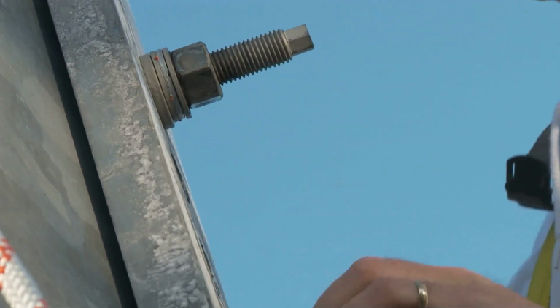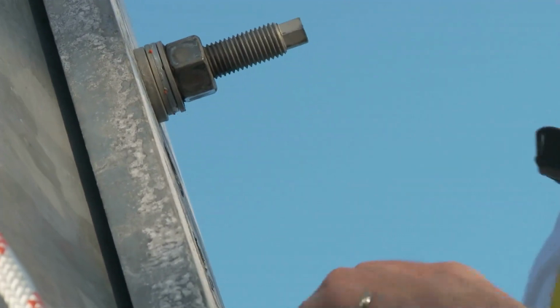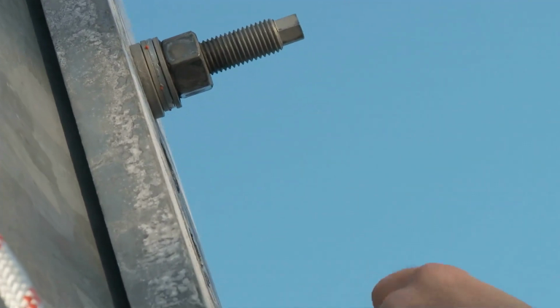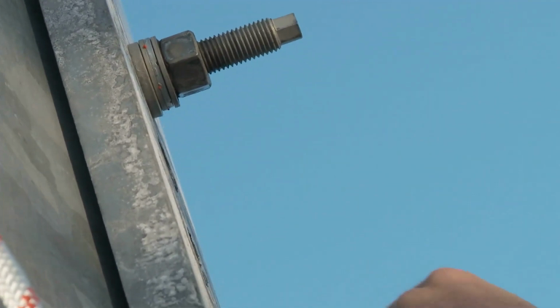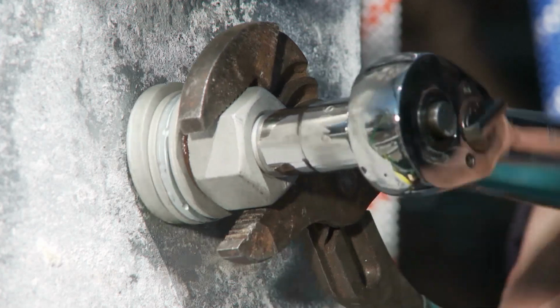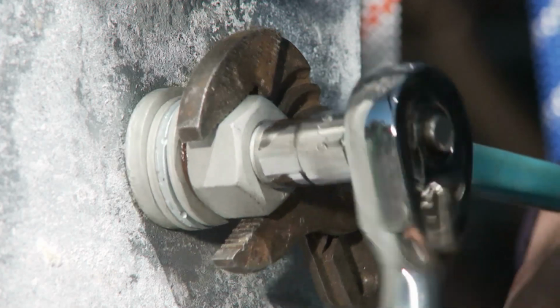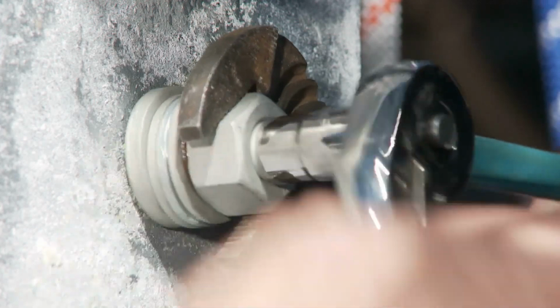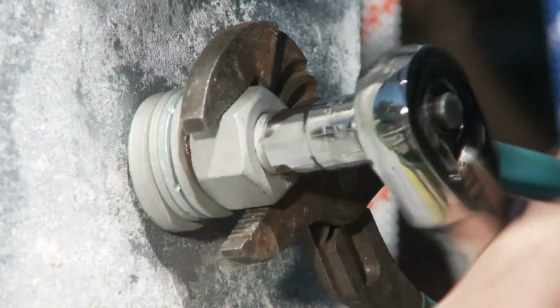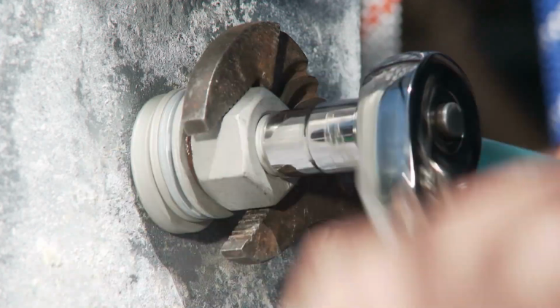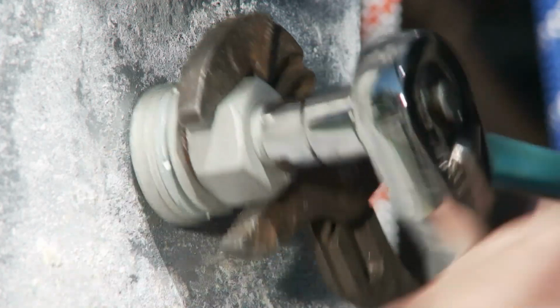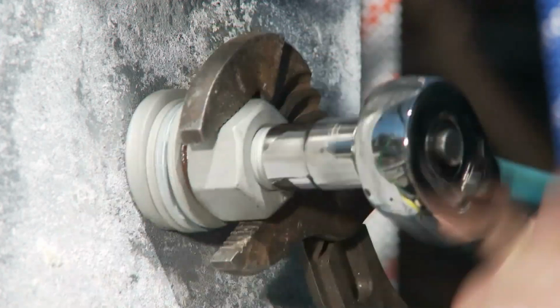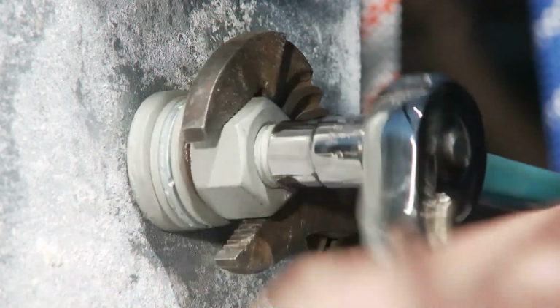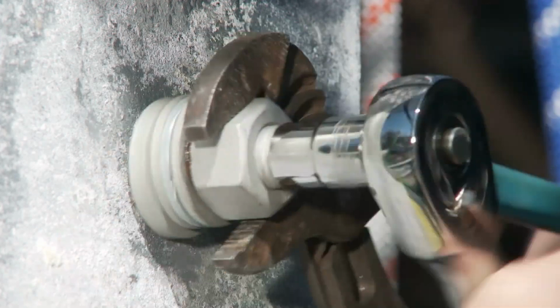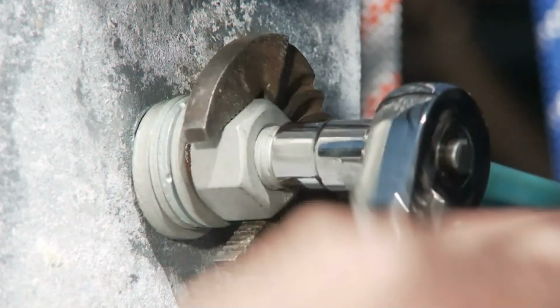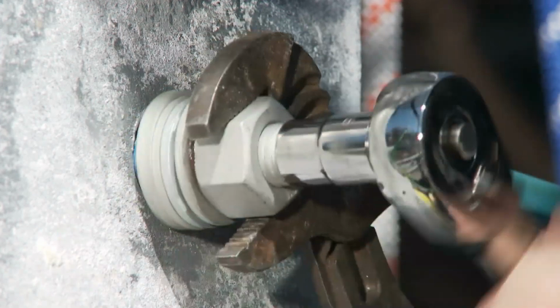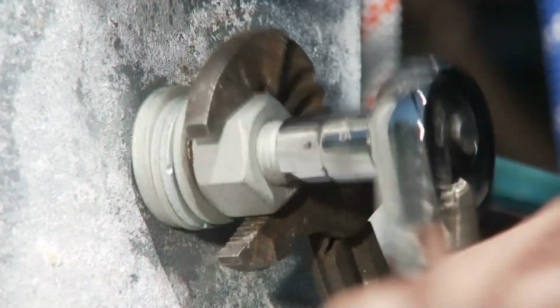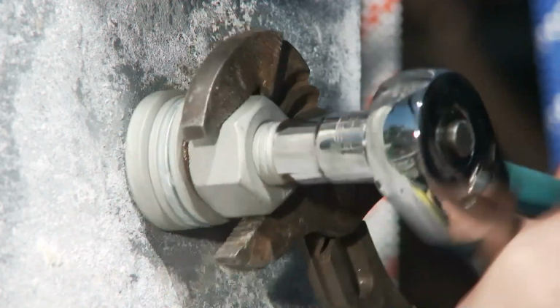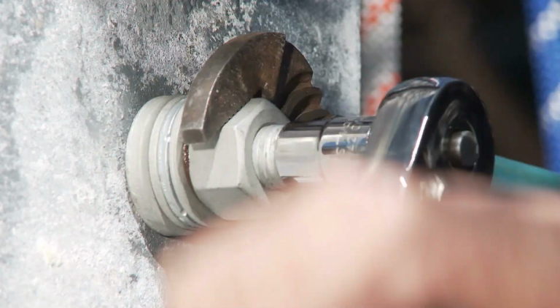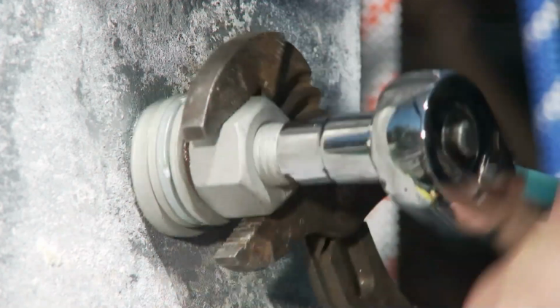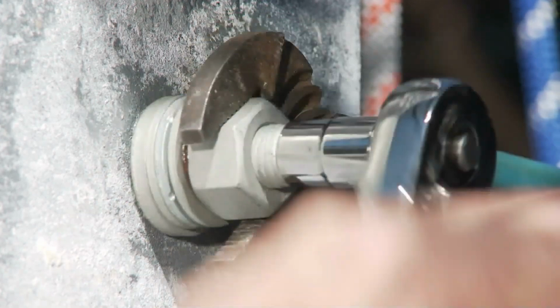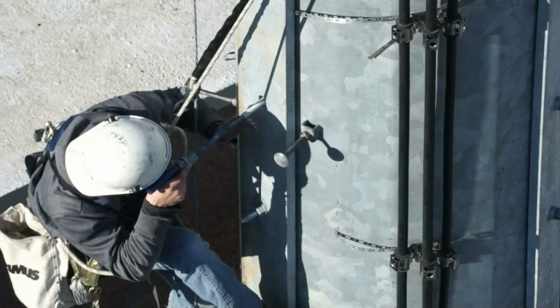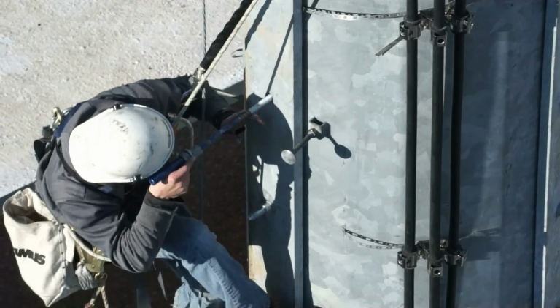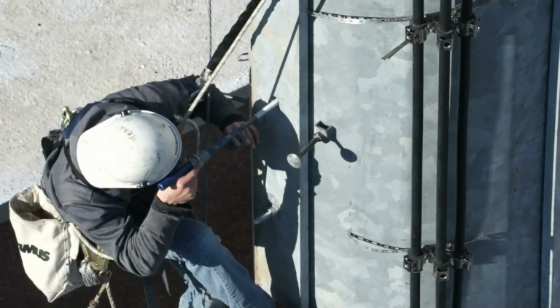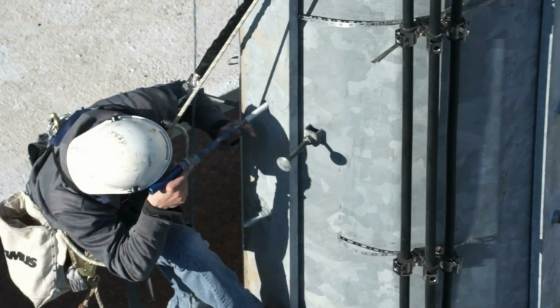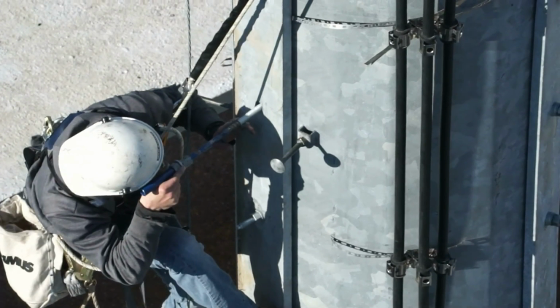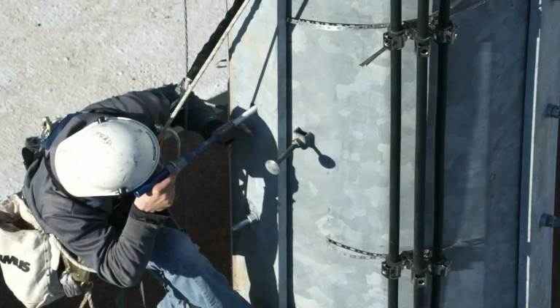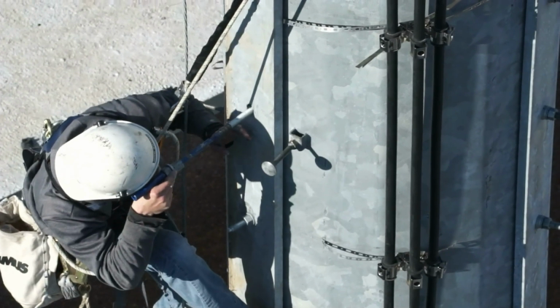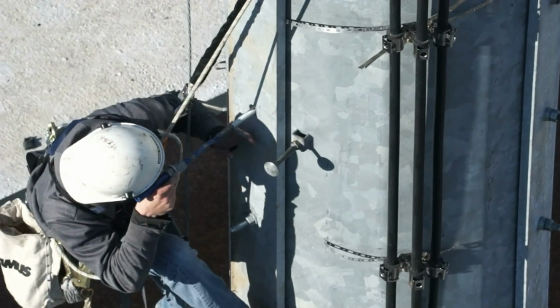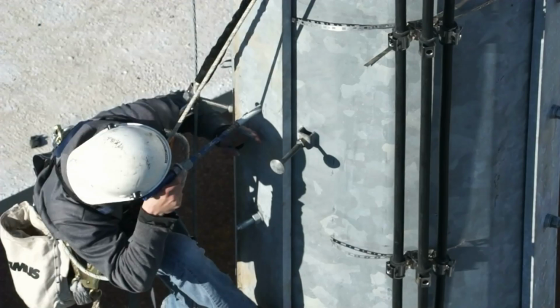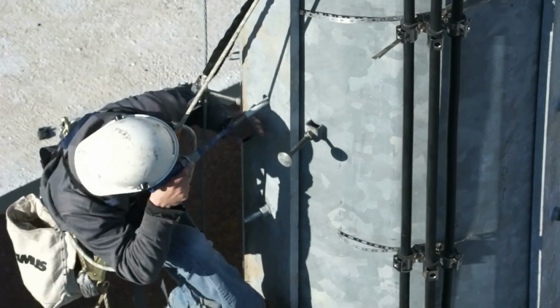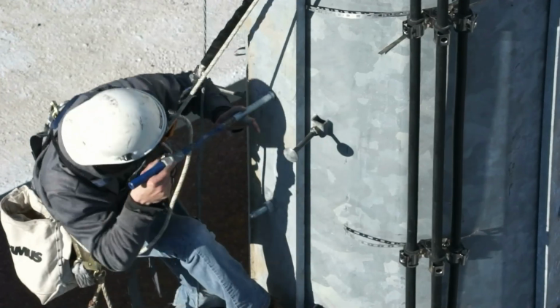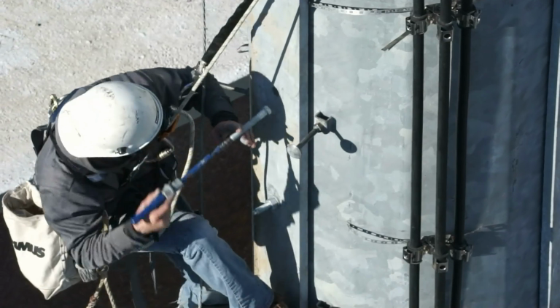And Forgebolt uses off-the-shelf equipment to tighten it. No need for special tools or for equipment requiring maintenance.